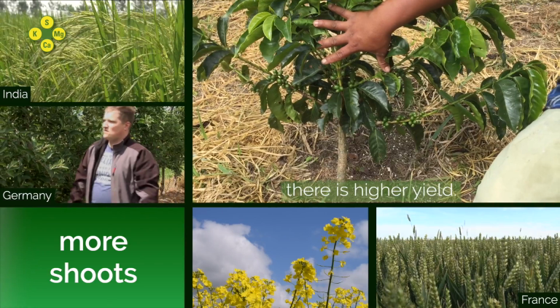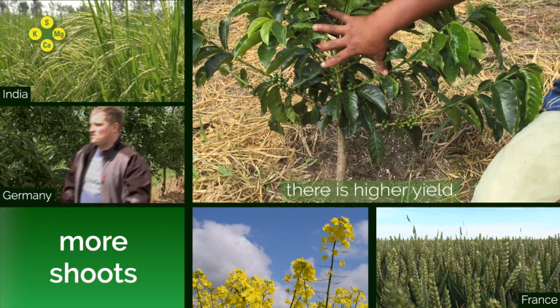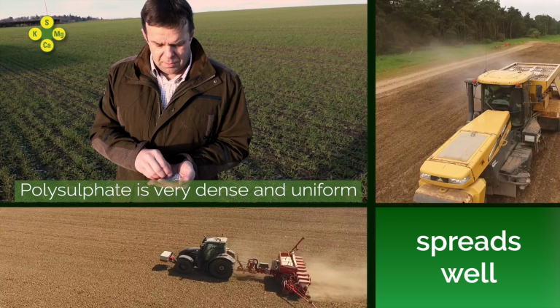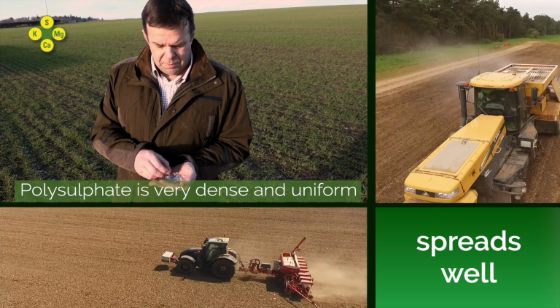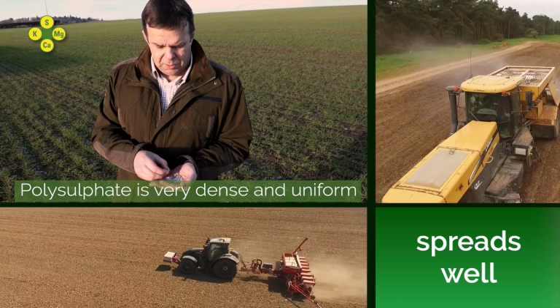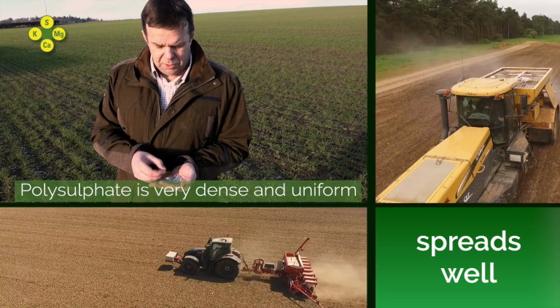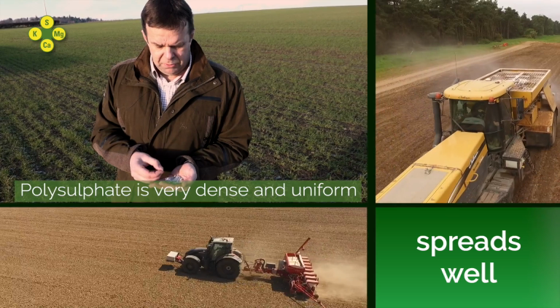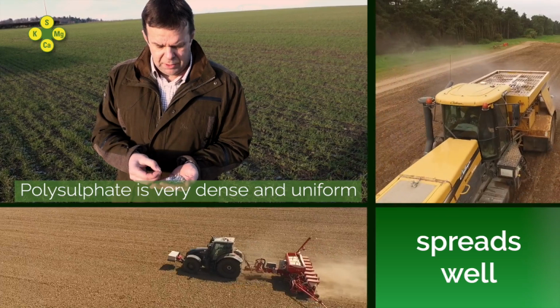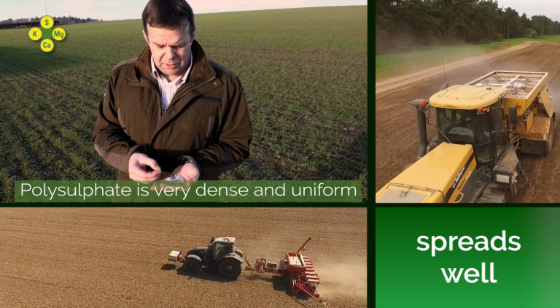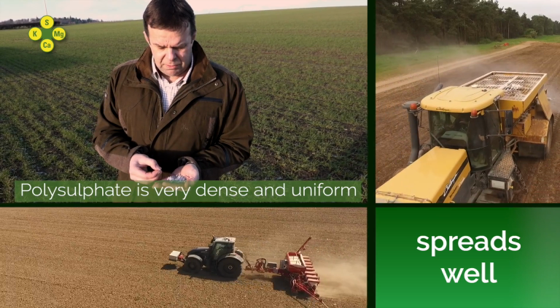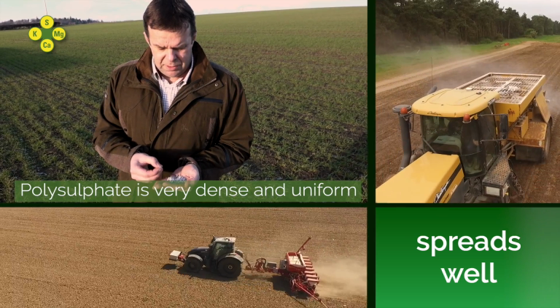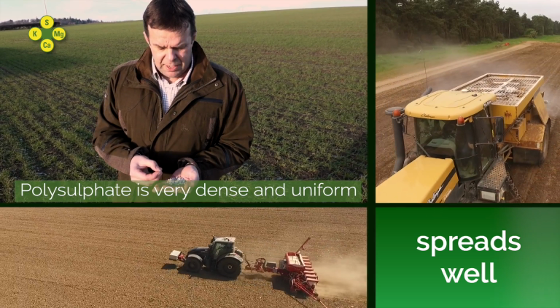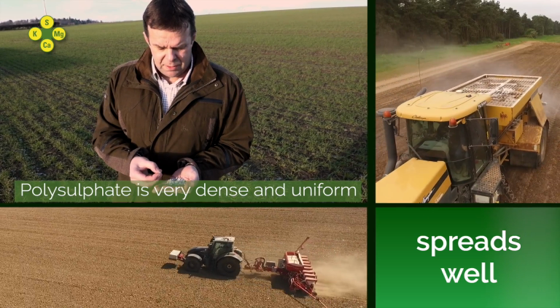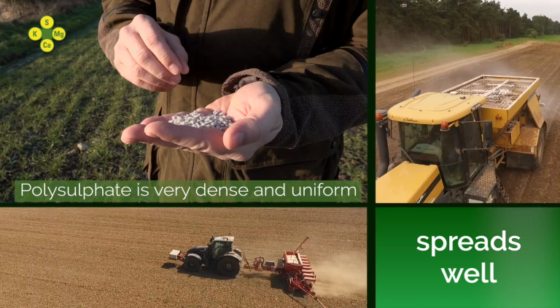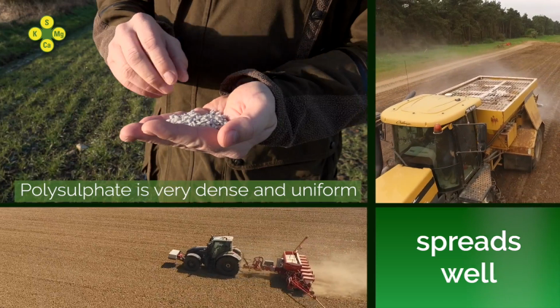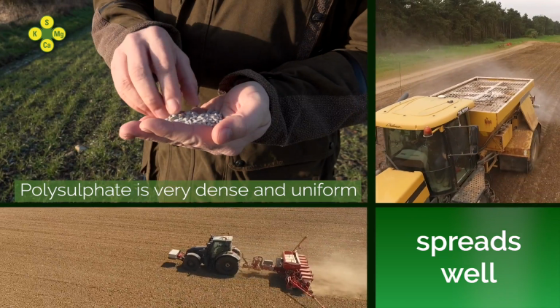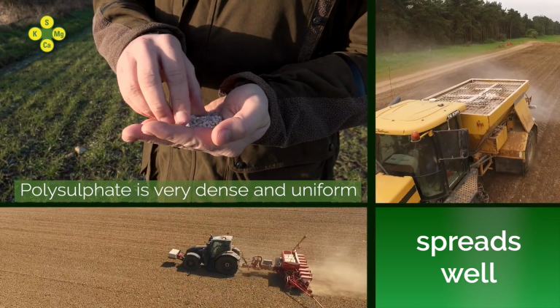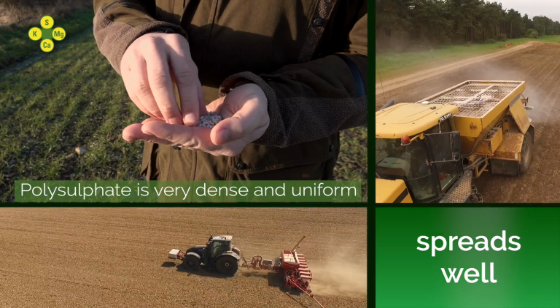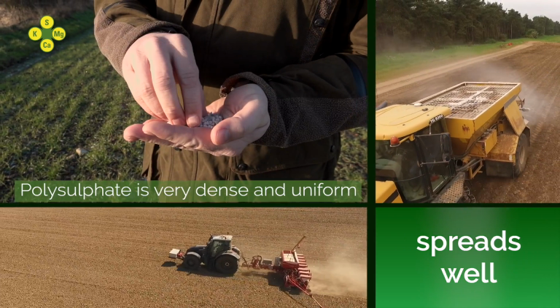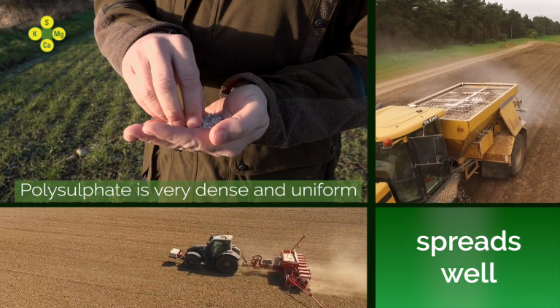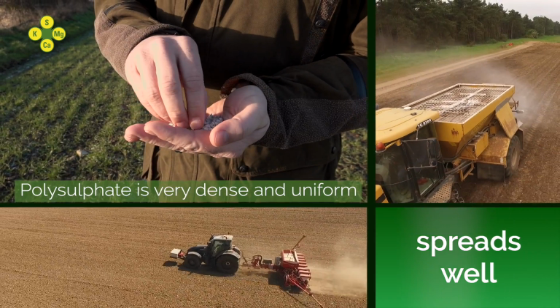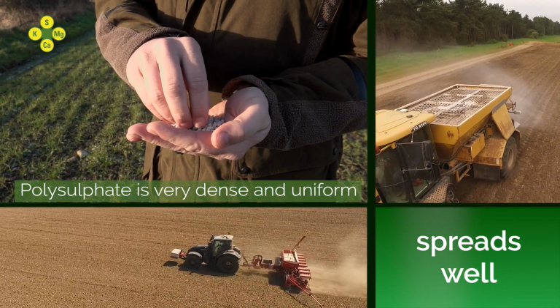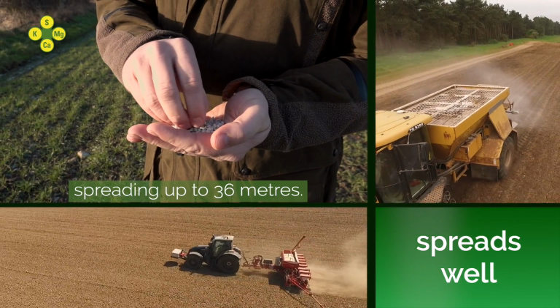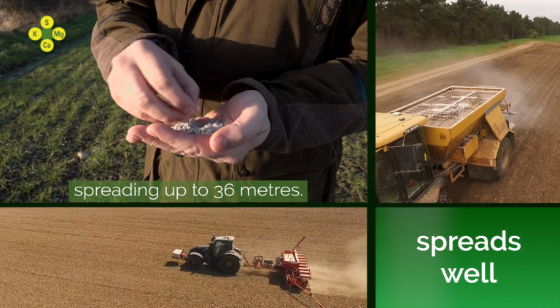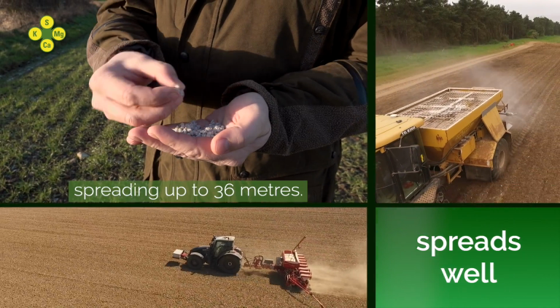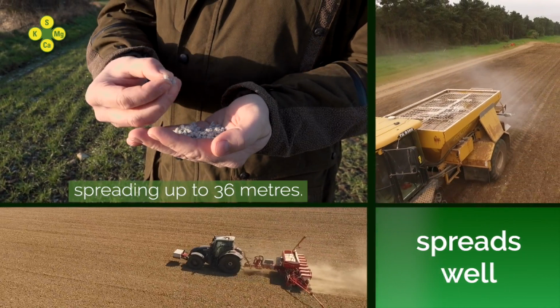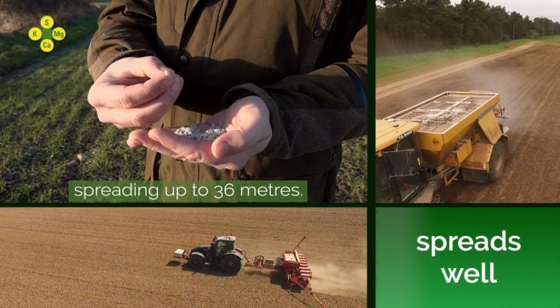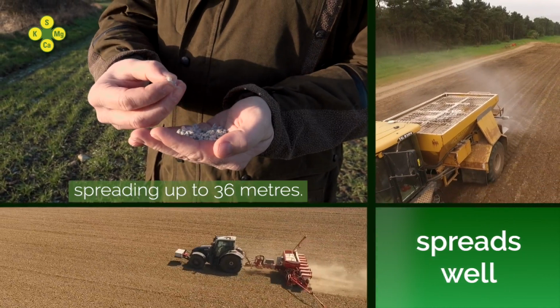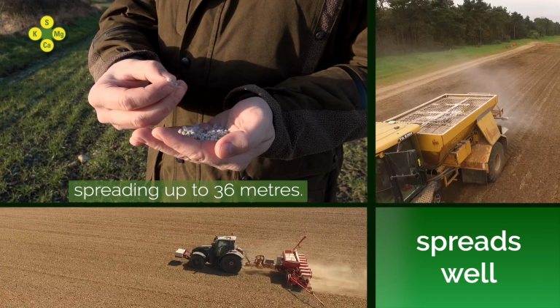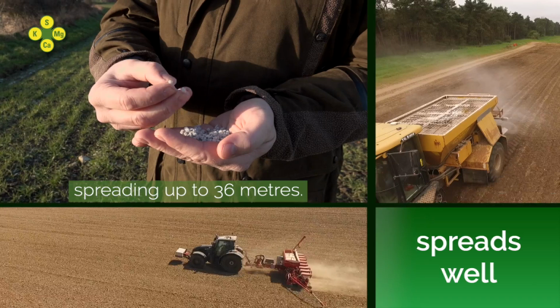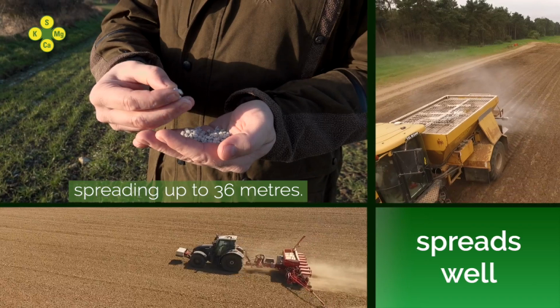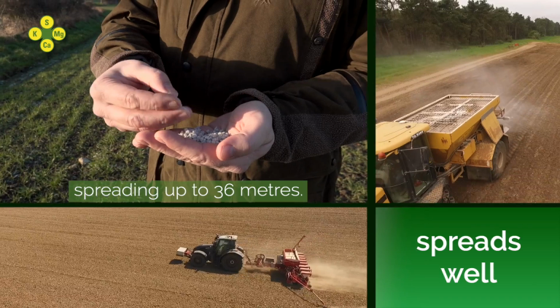The polysulfate is a very dense, uniform product, spreading up to 36 meters.